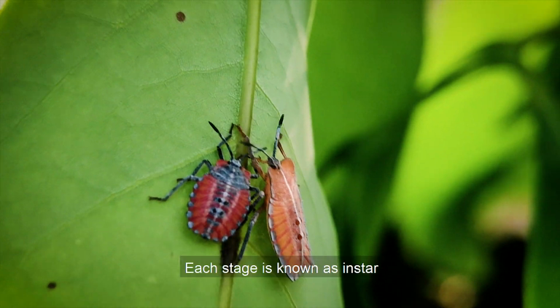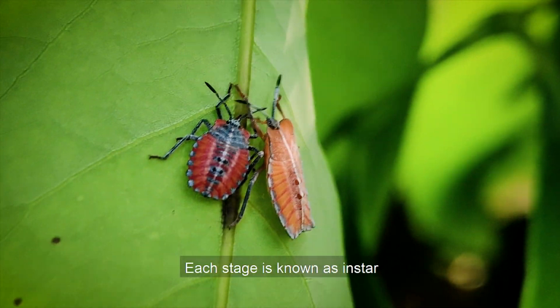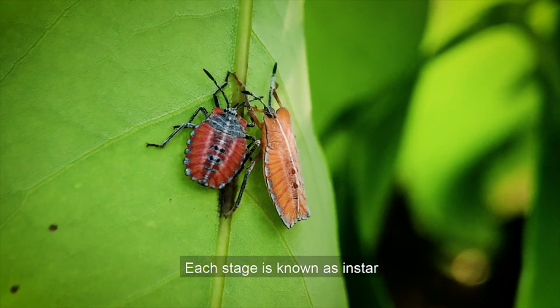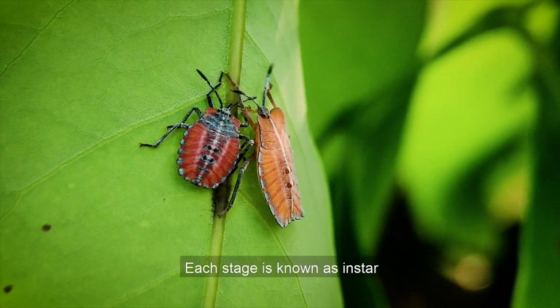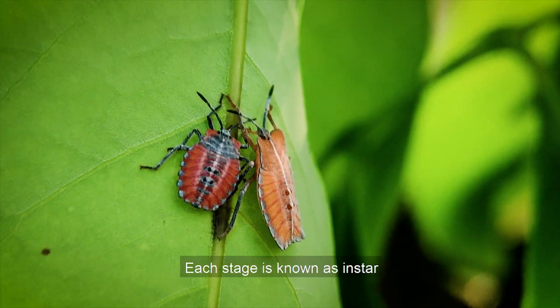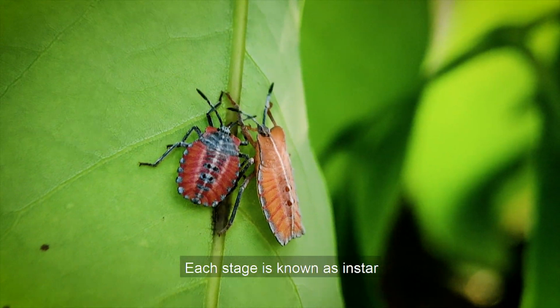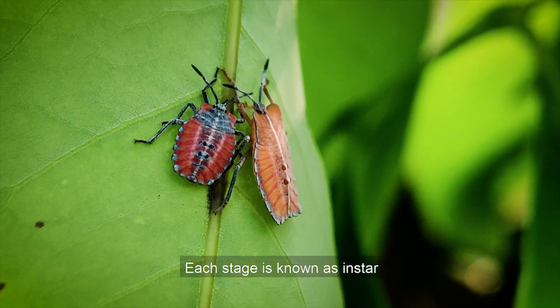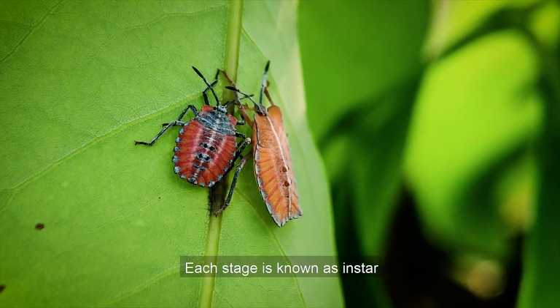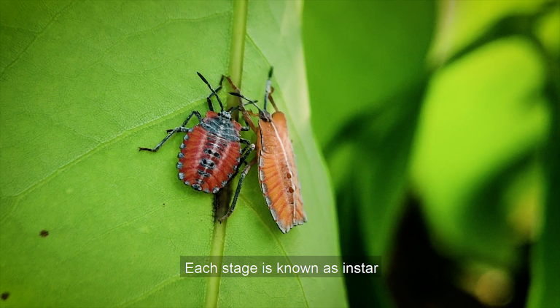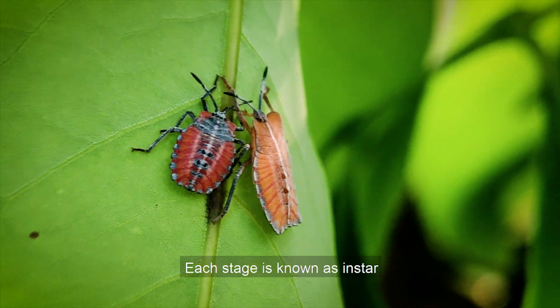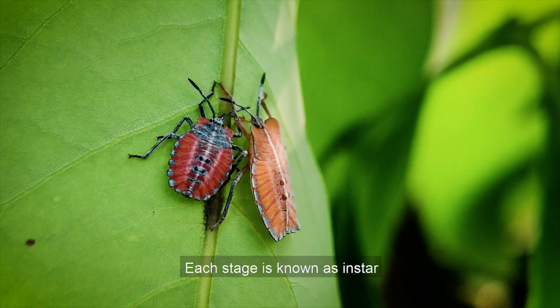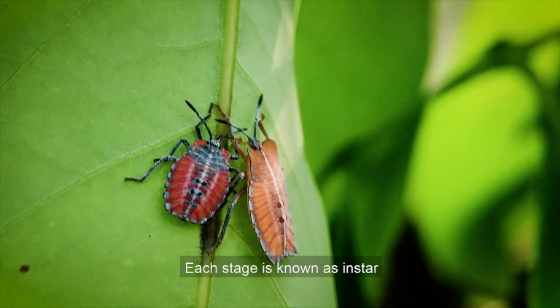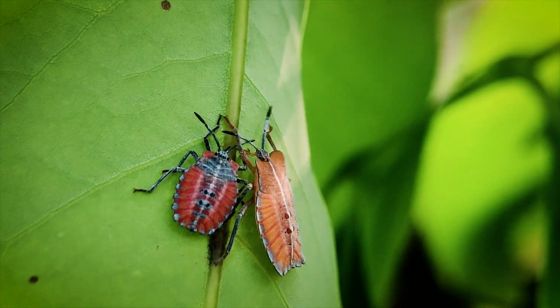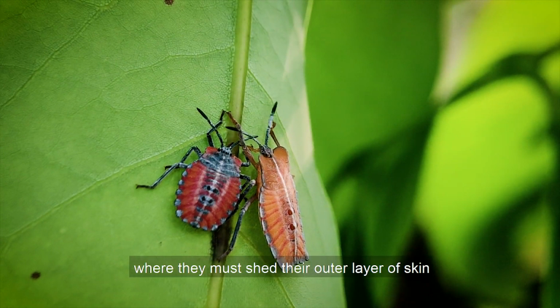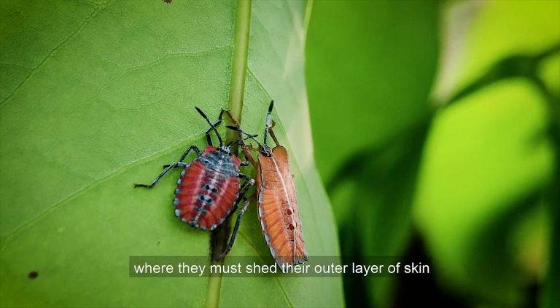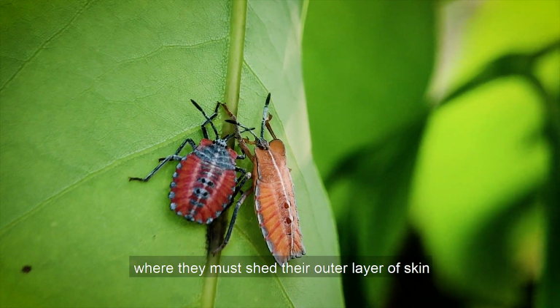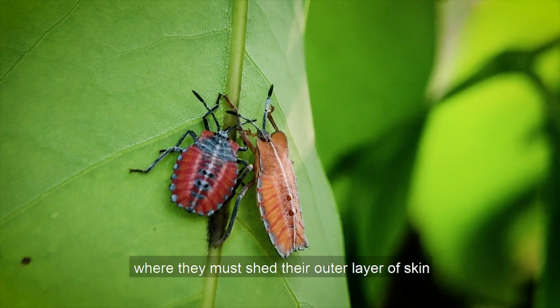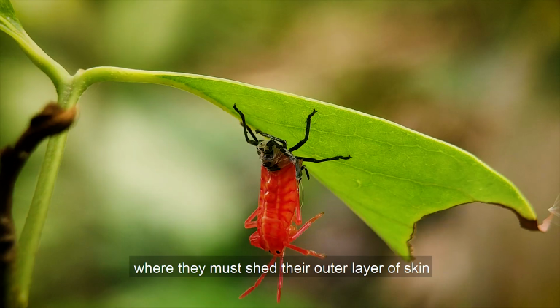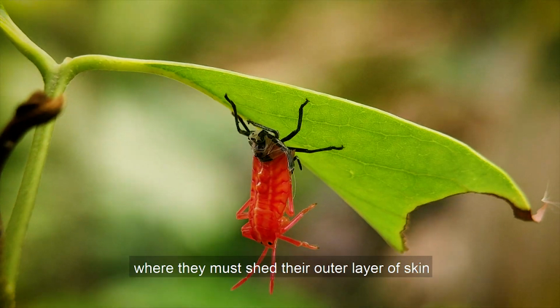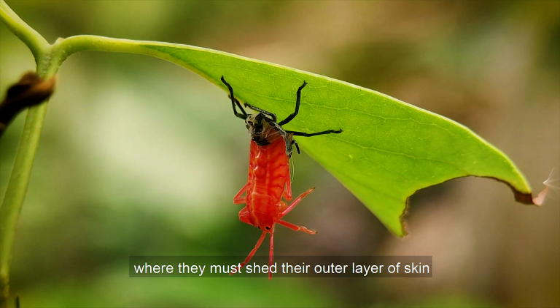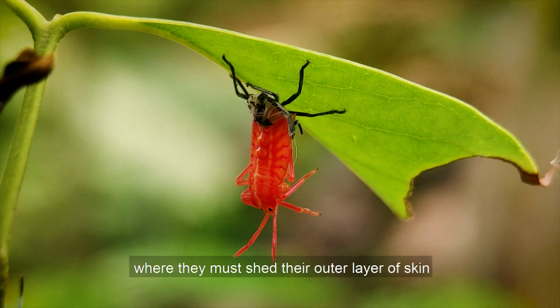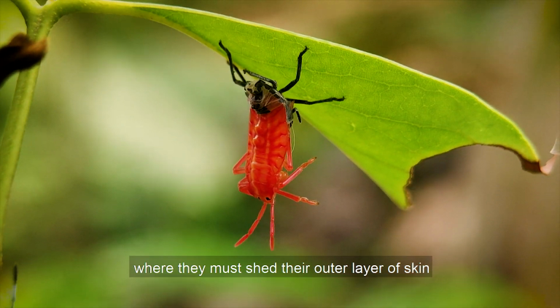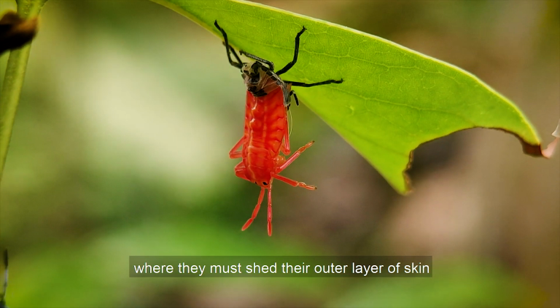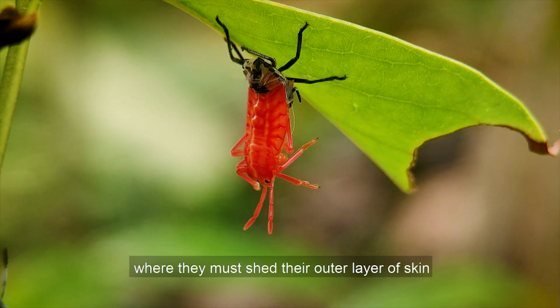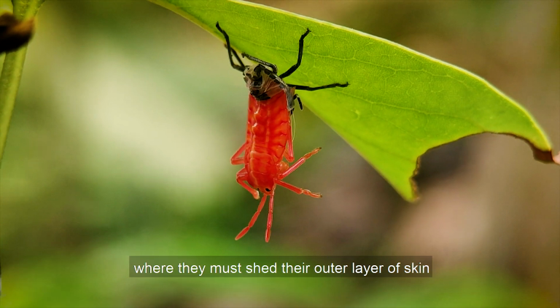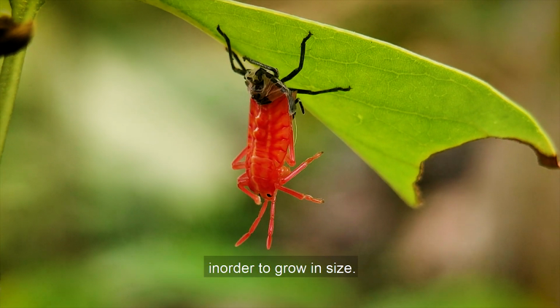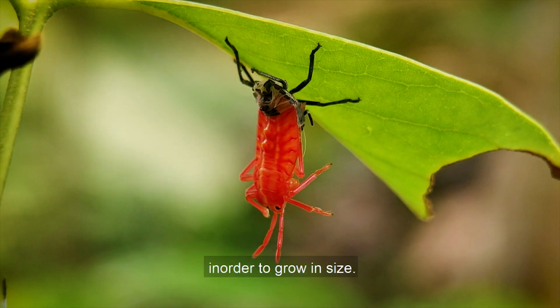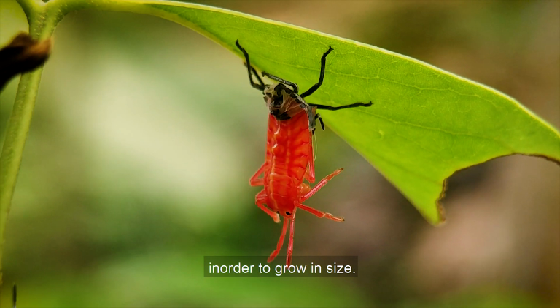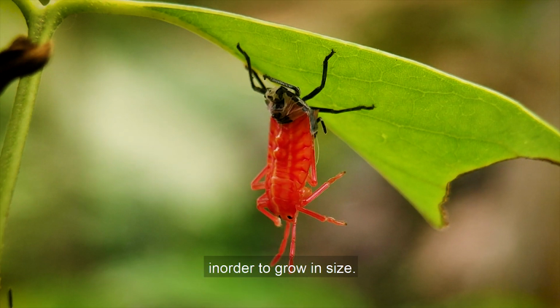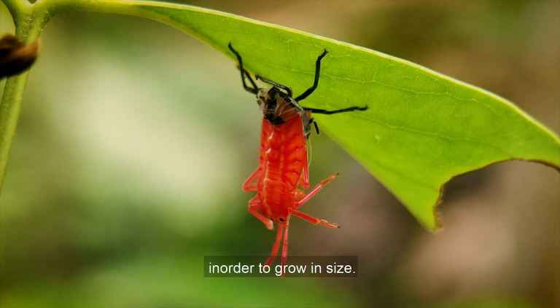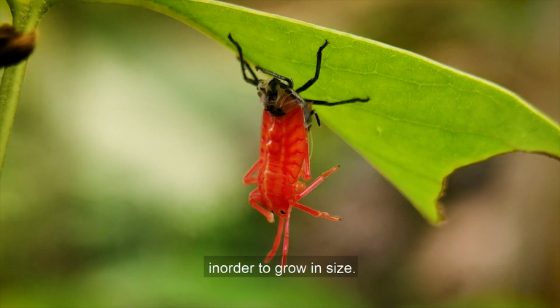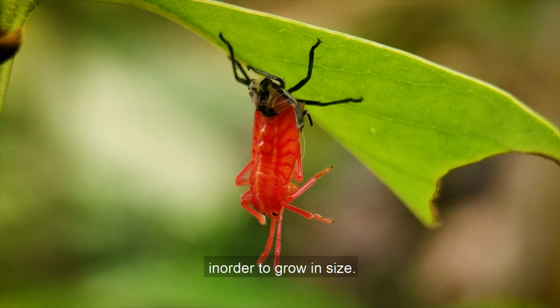Each stage is known as an instar, where they must shed the outer layer of skin in order to grow in size.